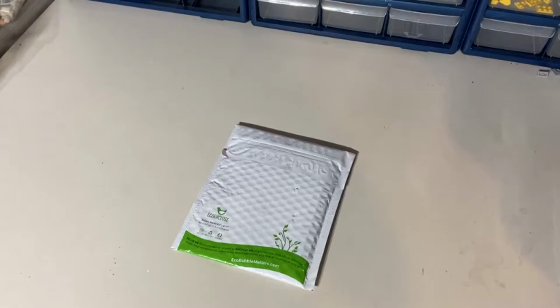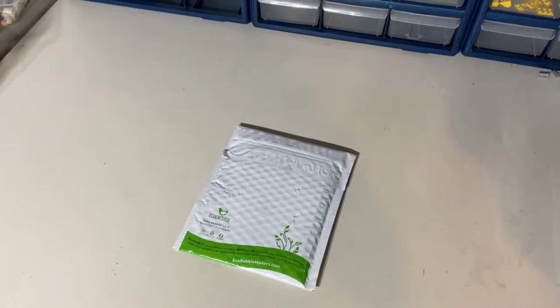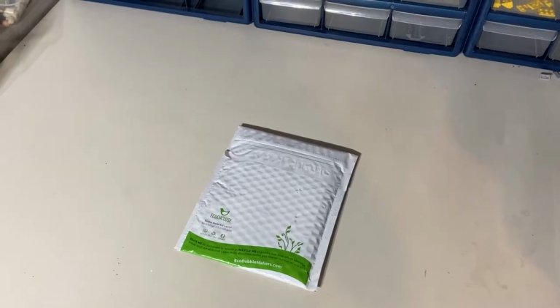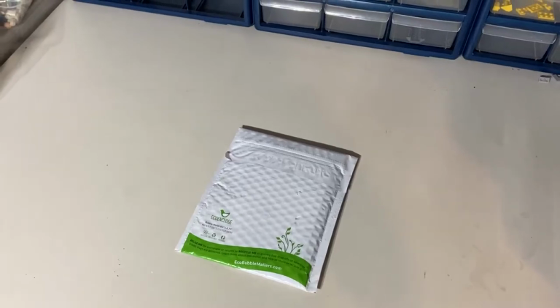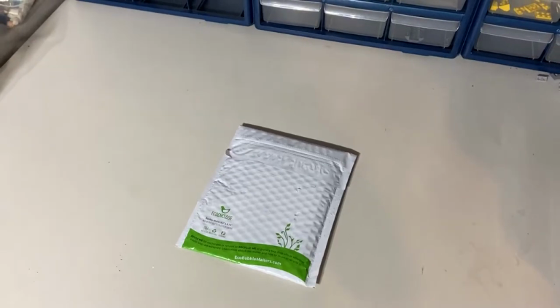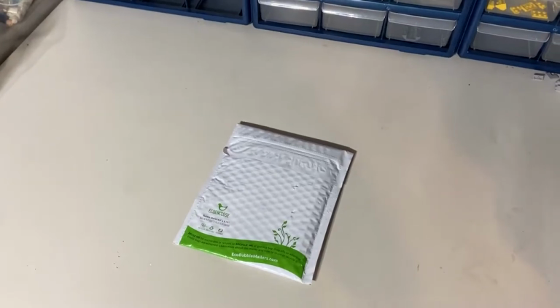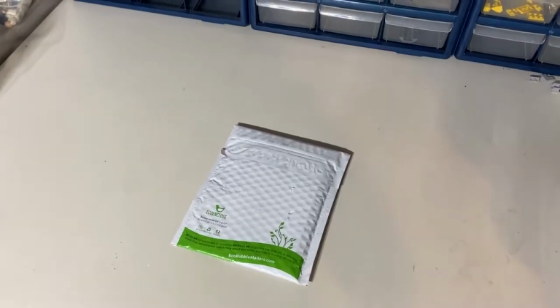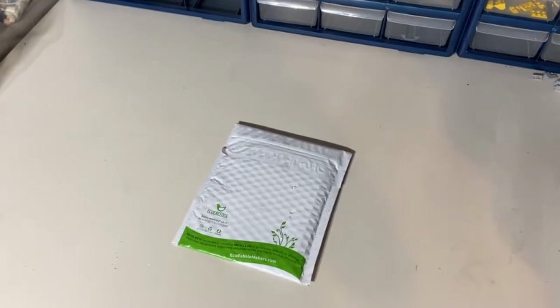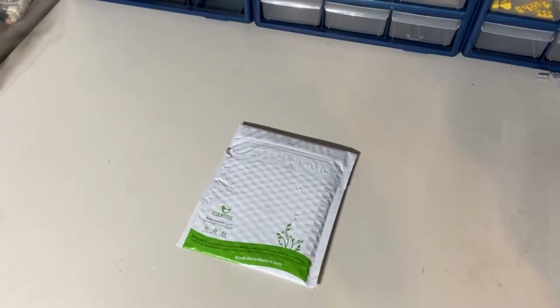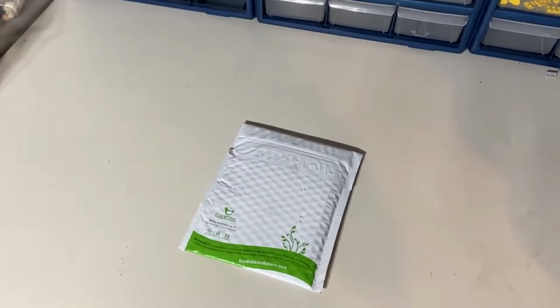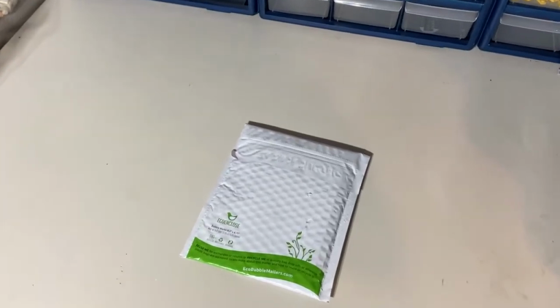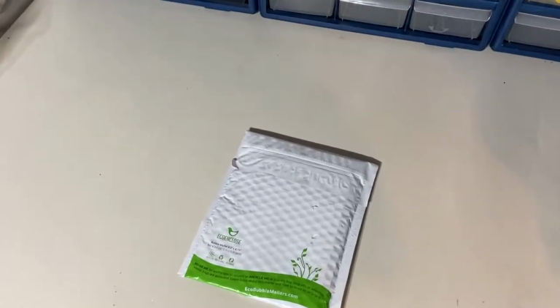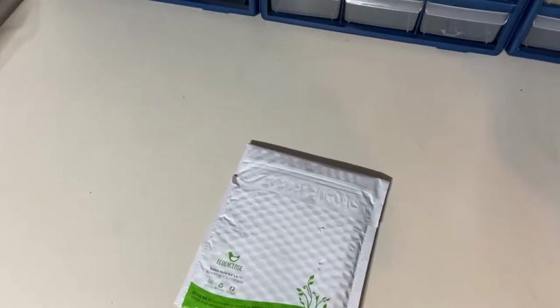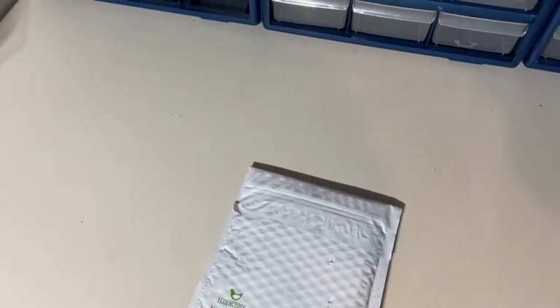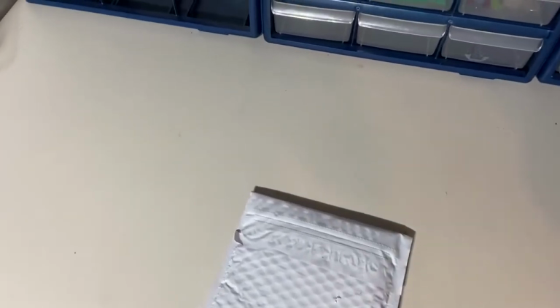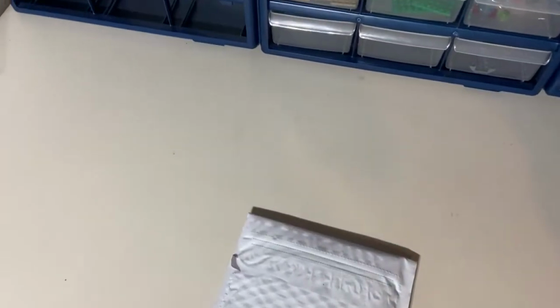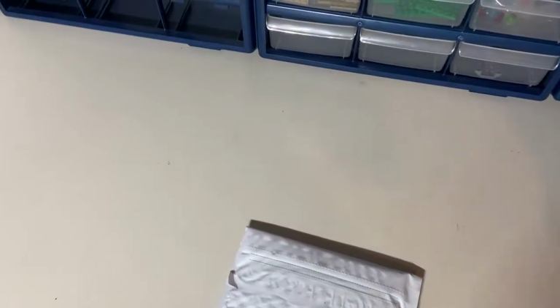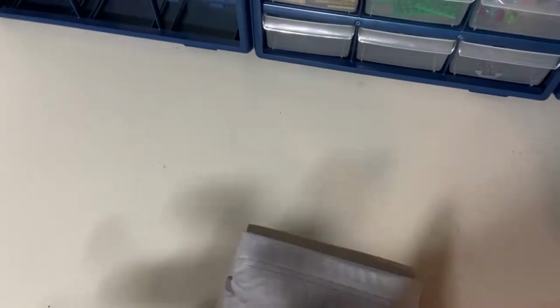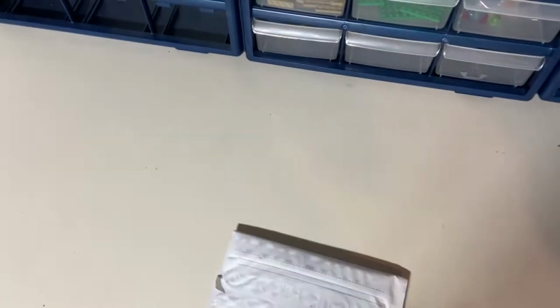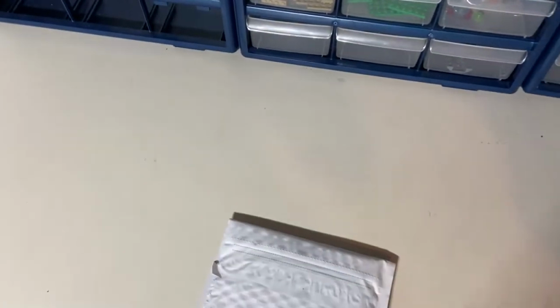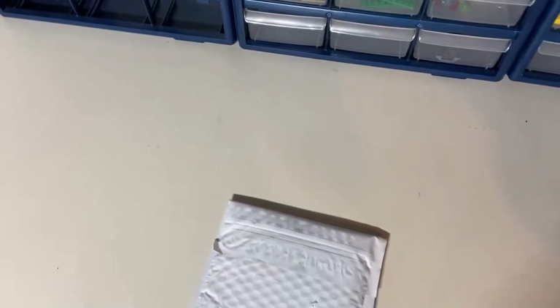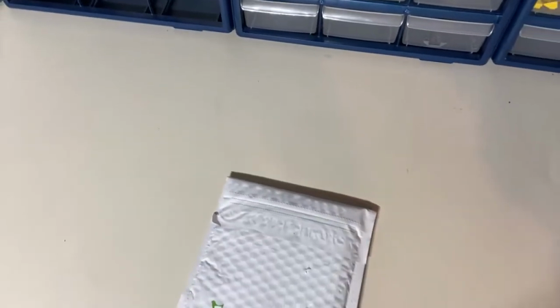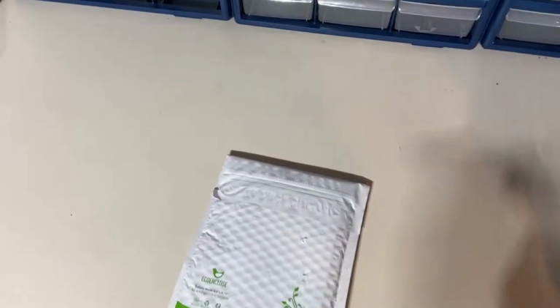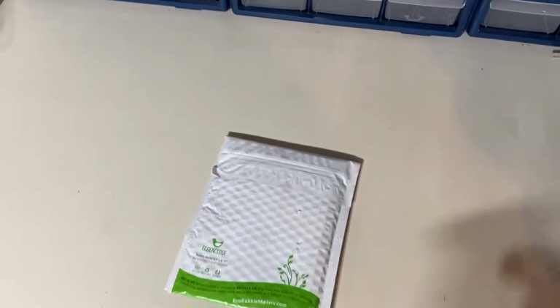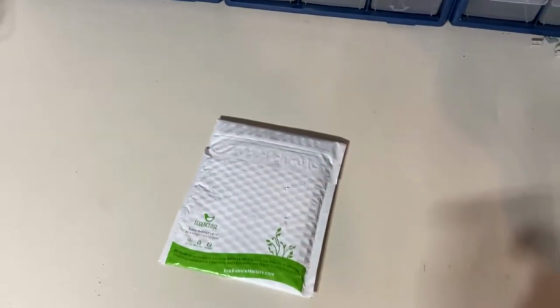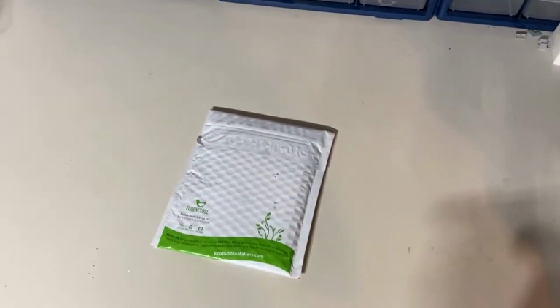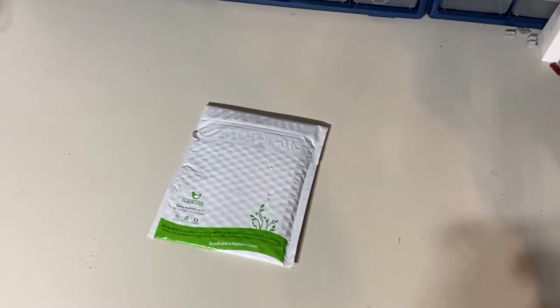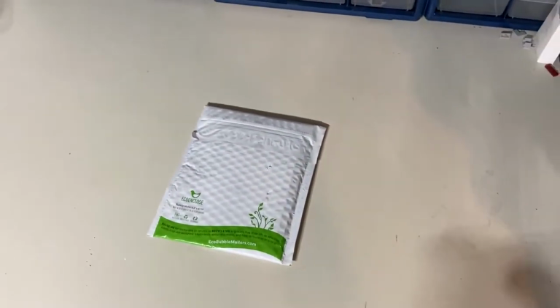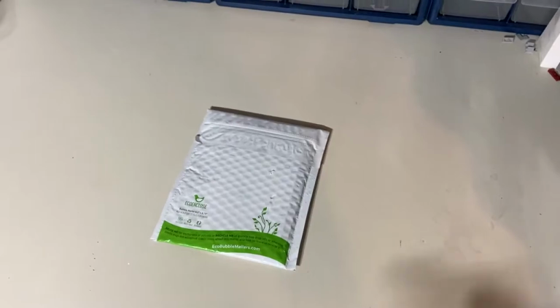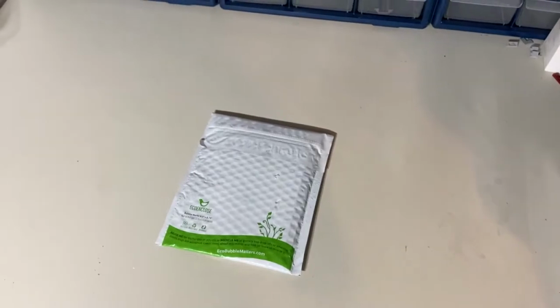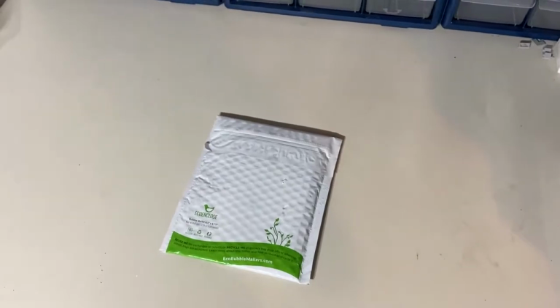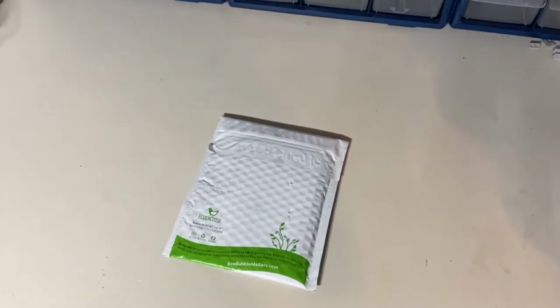Hey guys, it's me, Justin, here. Welcome back to another video. Today I have a haul from AV Figures. I'm going to go ahead and open this up and show you guys what's inside.